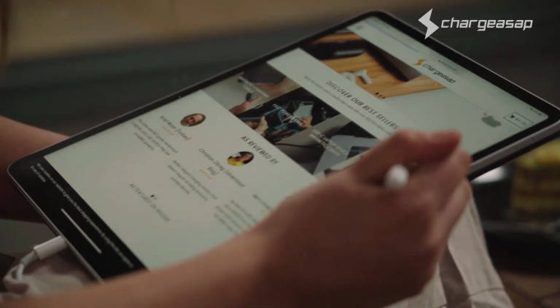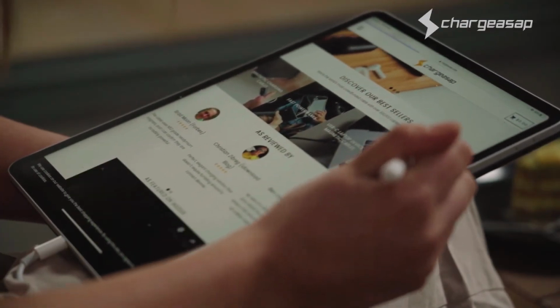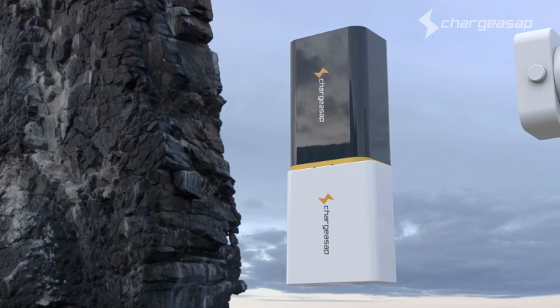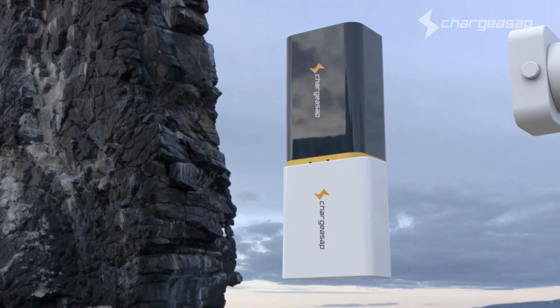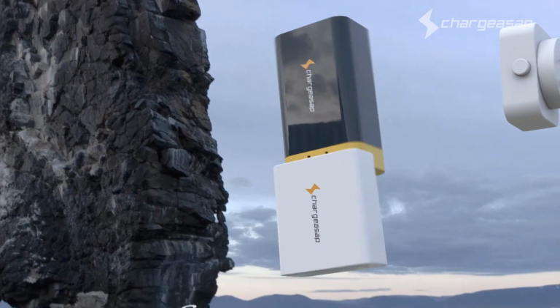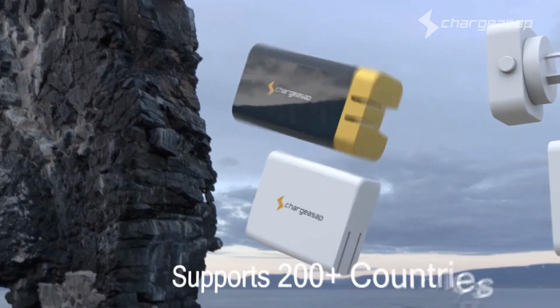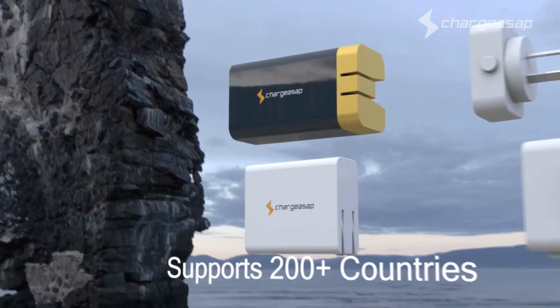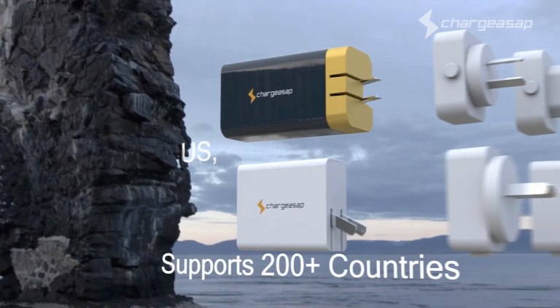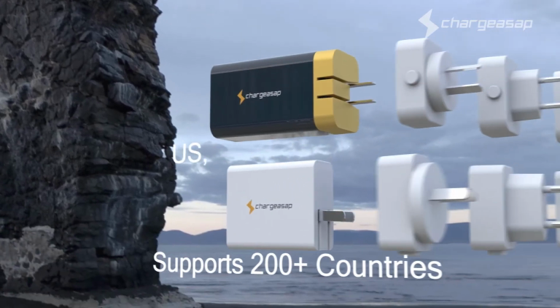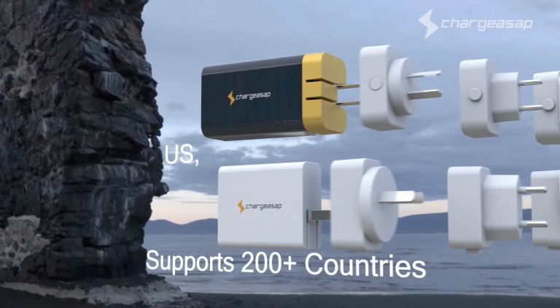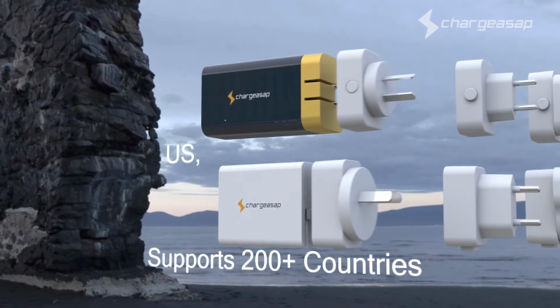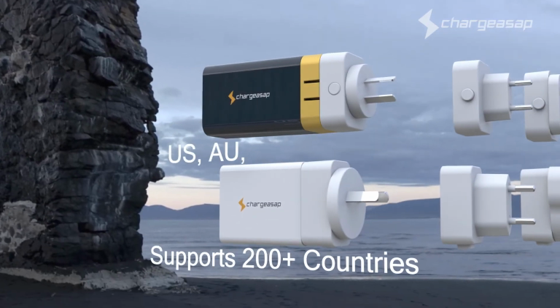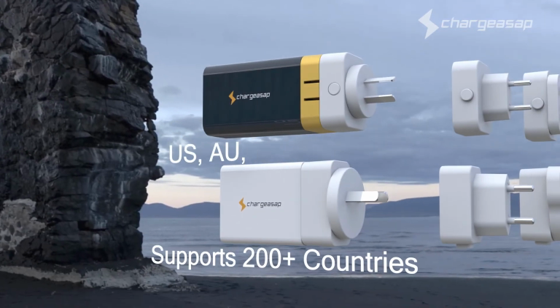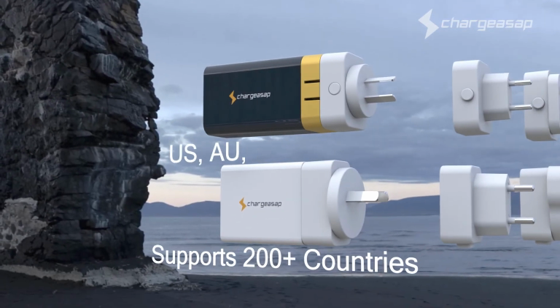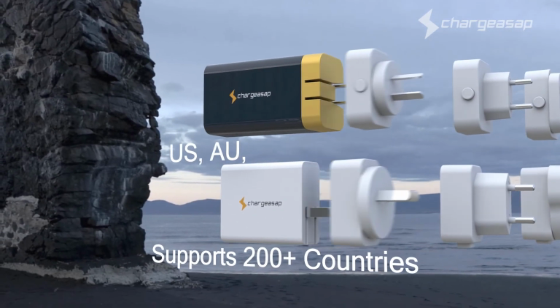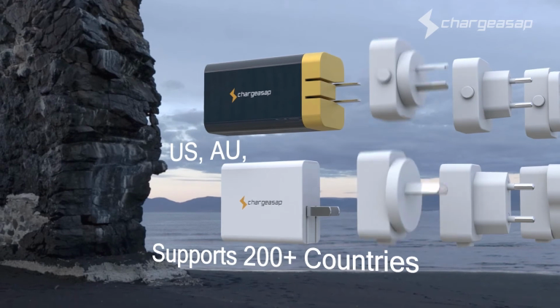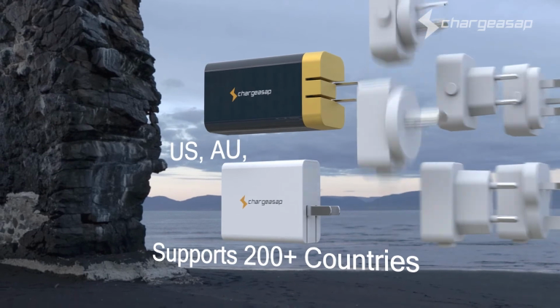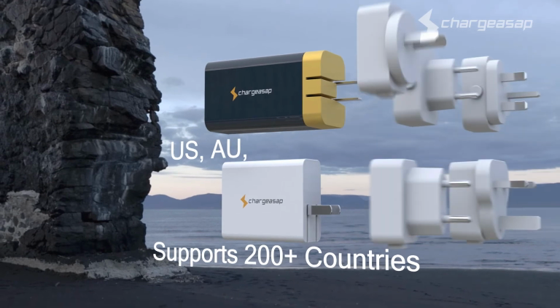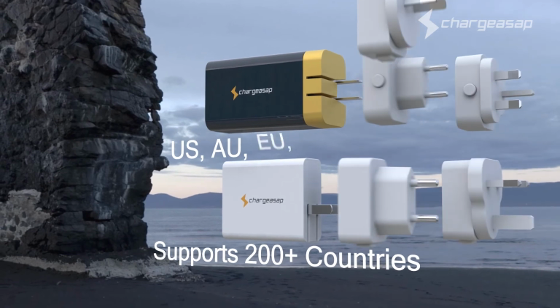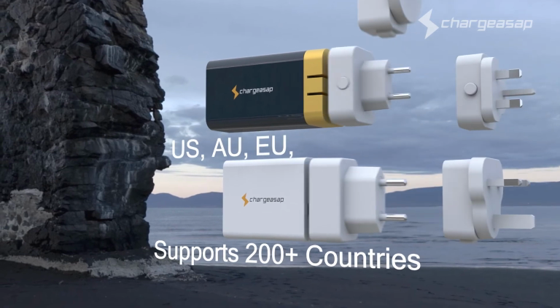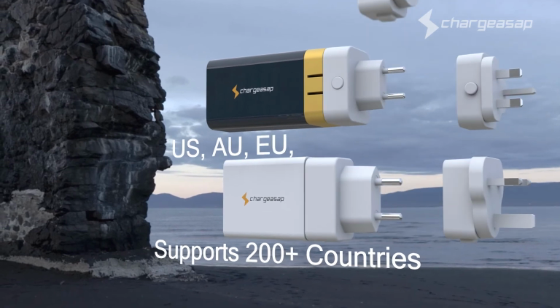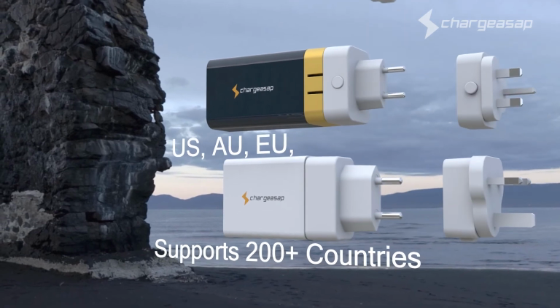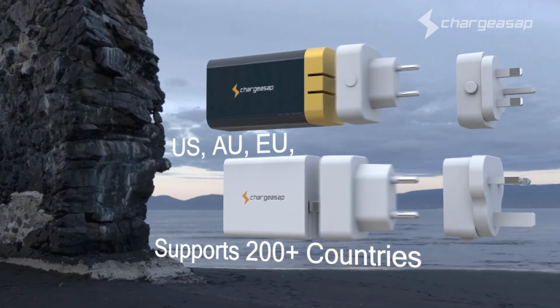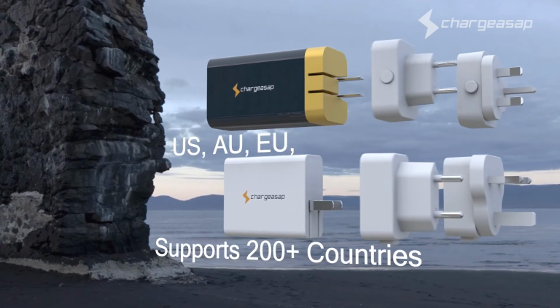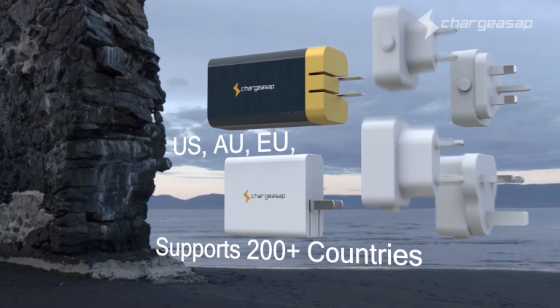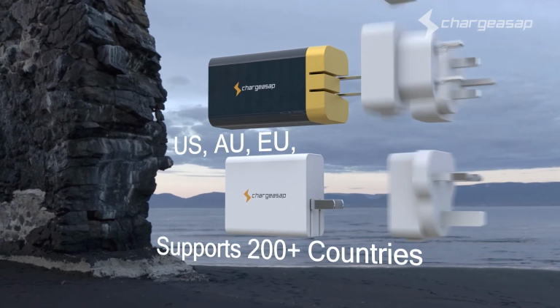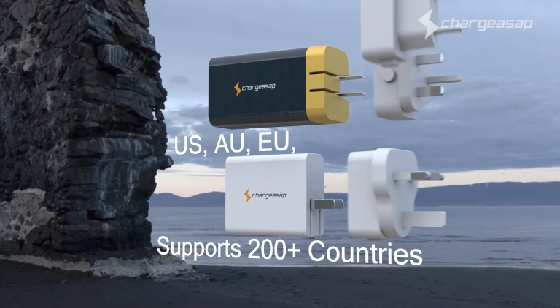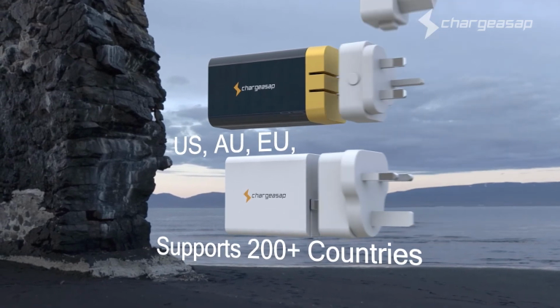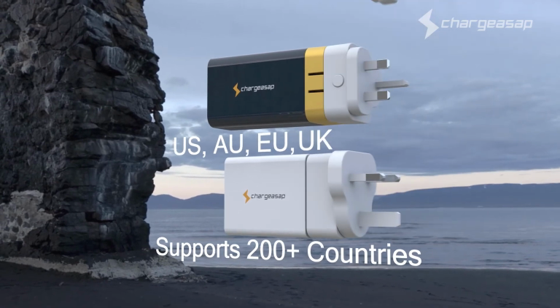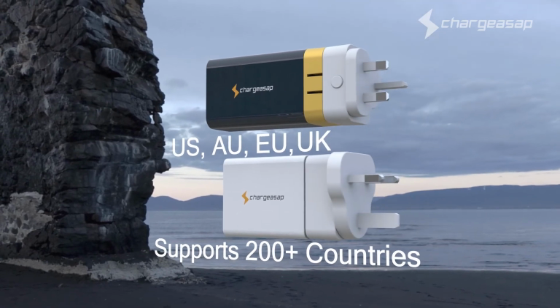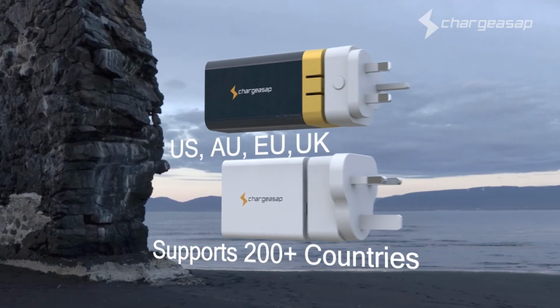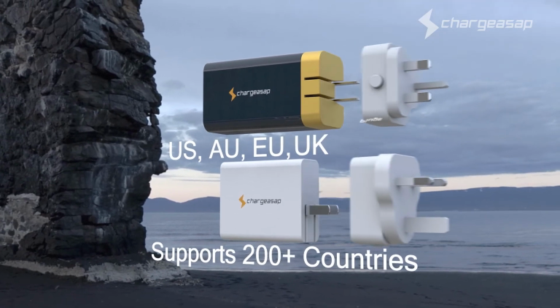There are also three-pin converters included for worldwide compatibility, making it perfect for travellers.